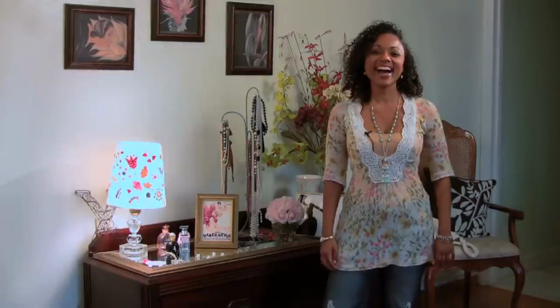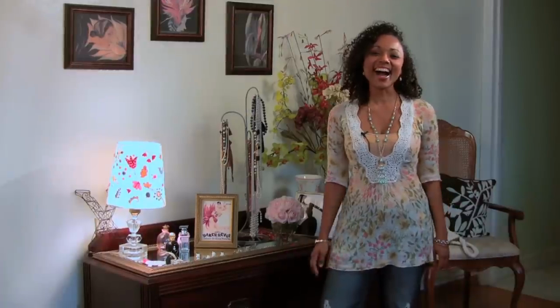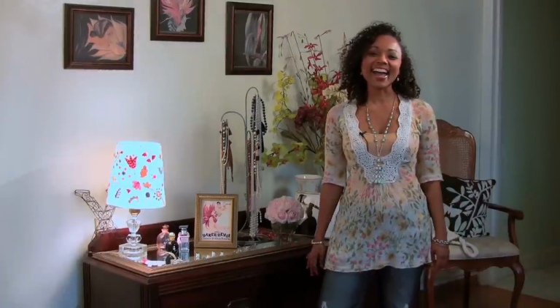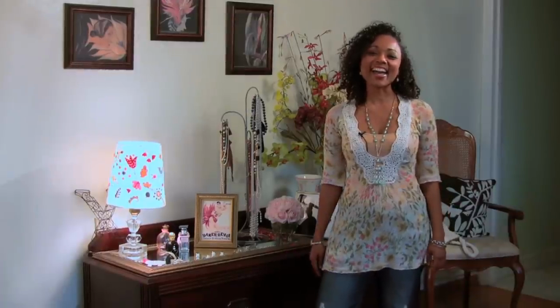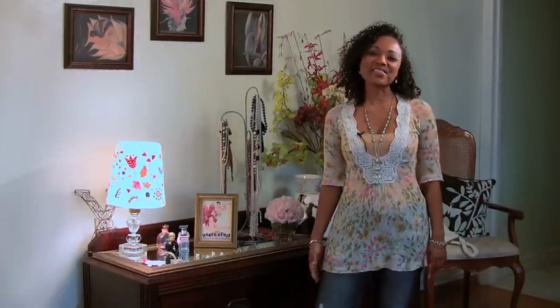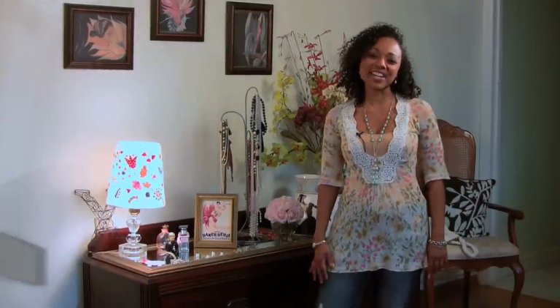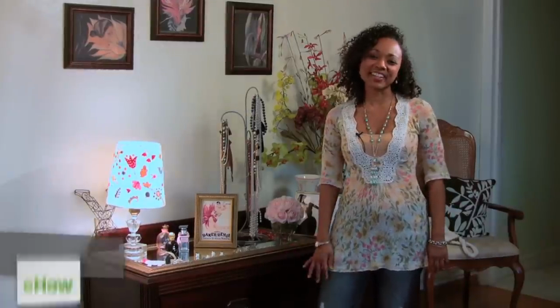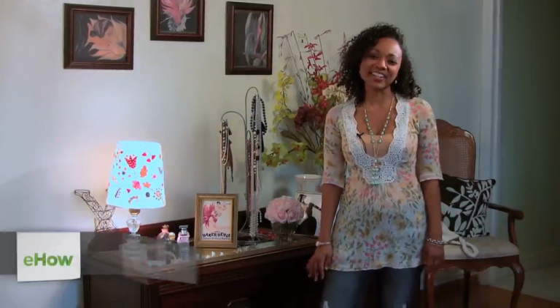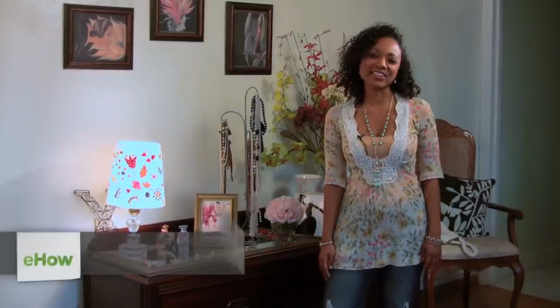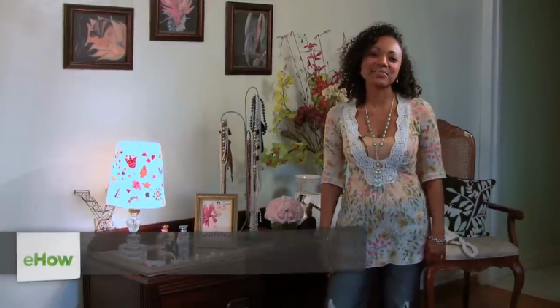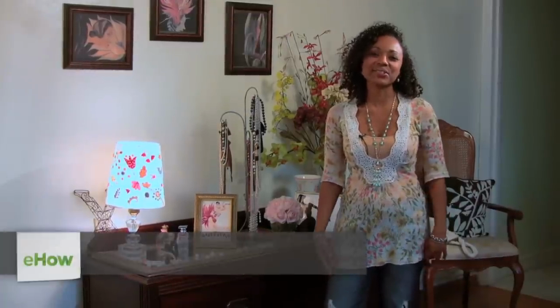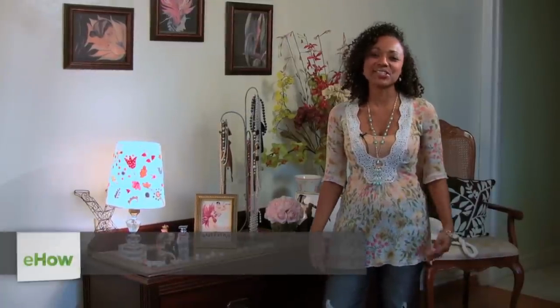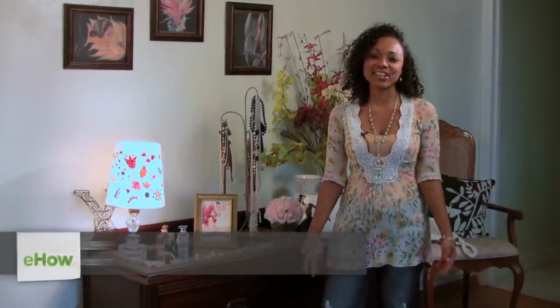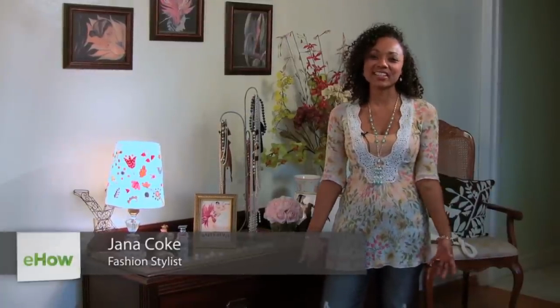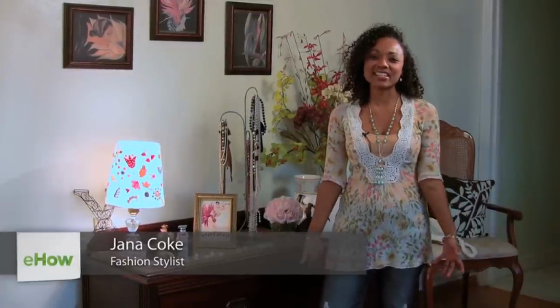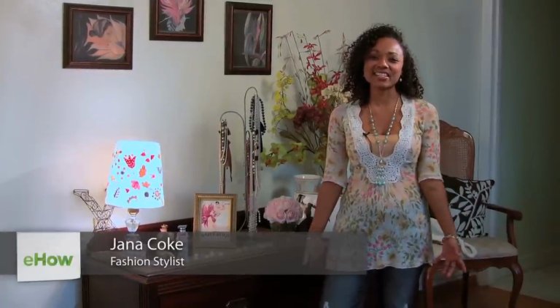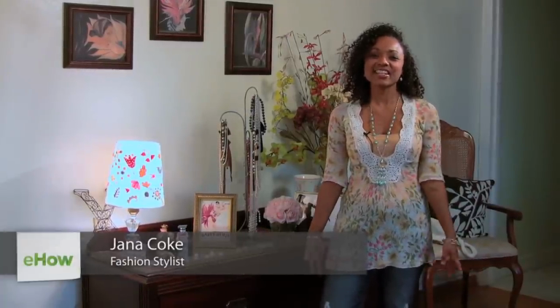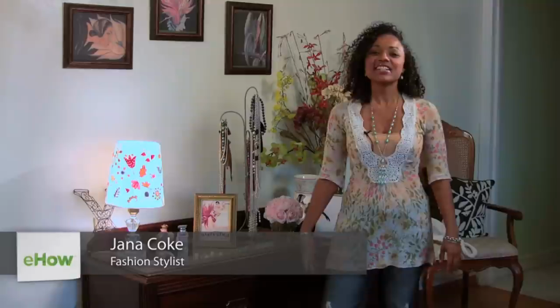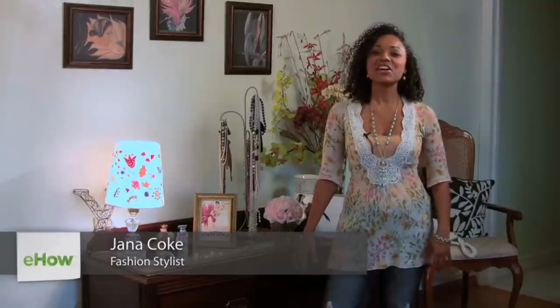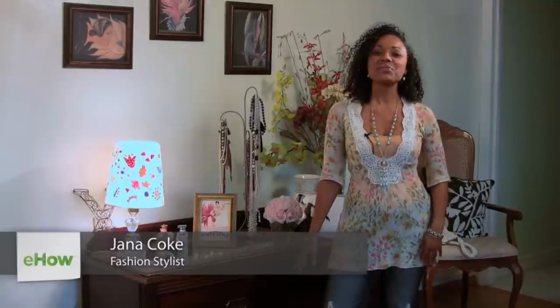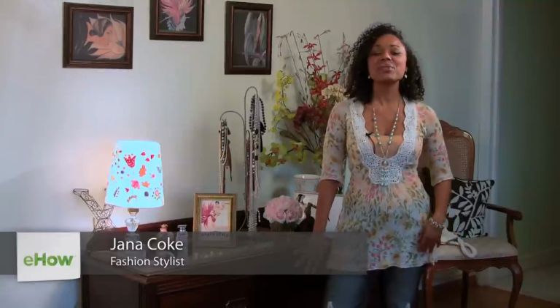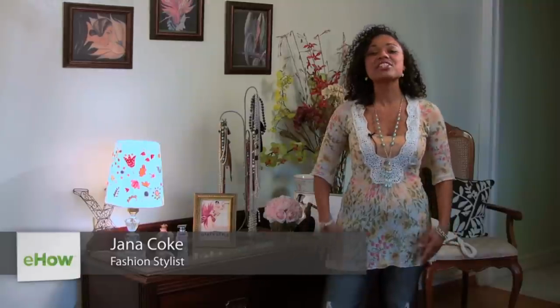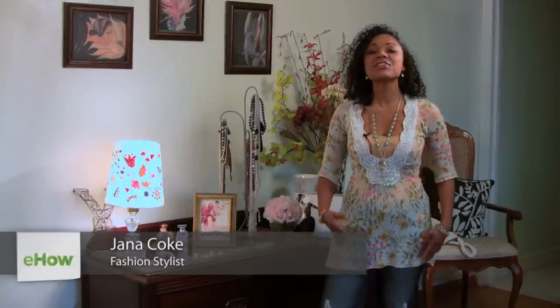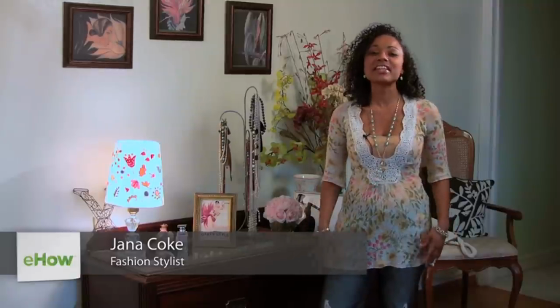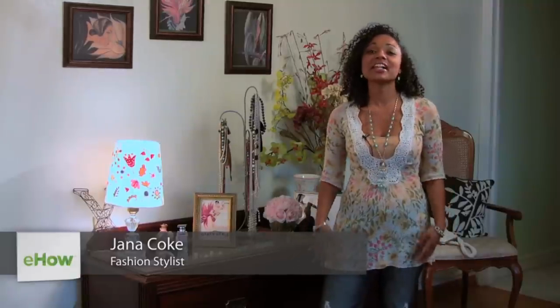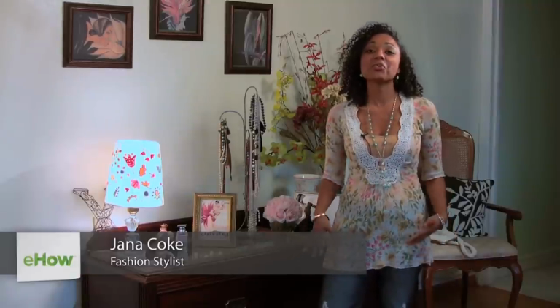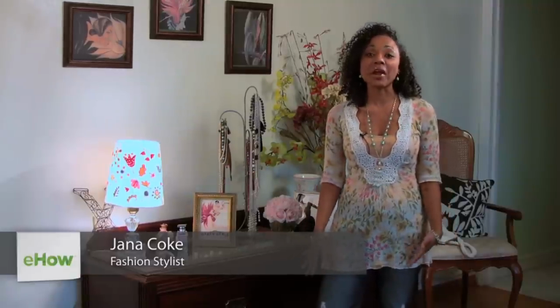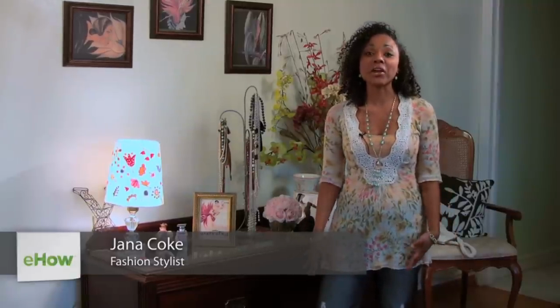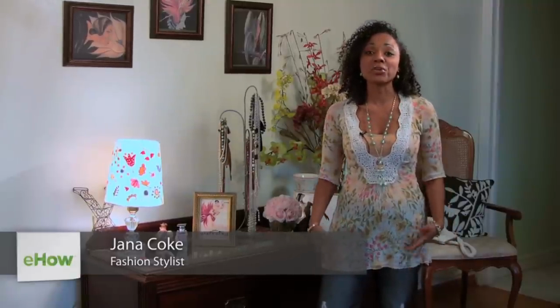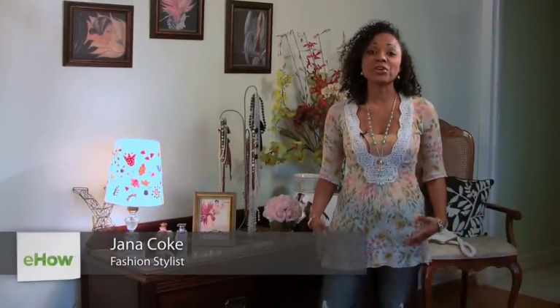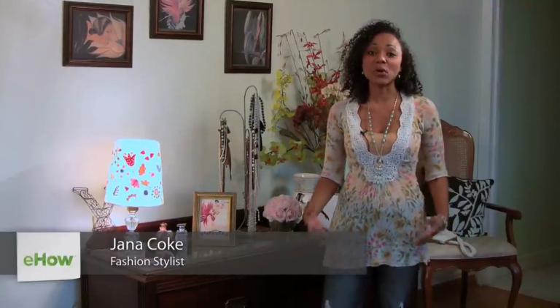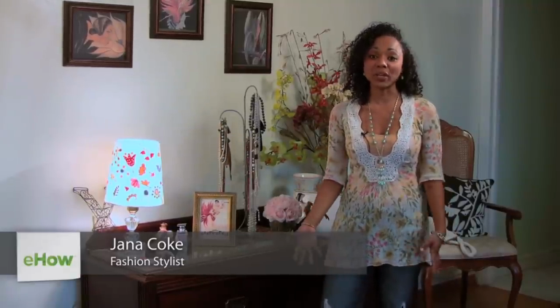Hi, I'm Jana Koch, the Frugal Stylist. Now, what do you exactly wear when you go bowling?